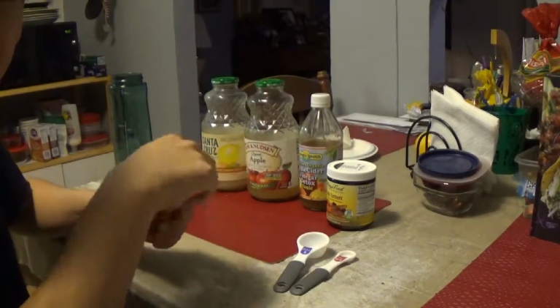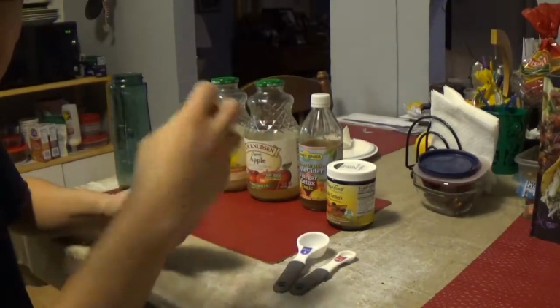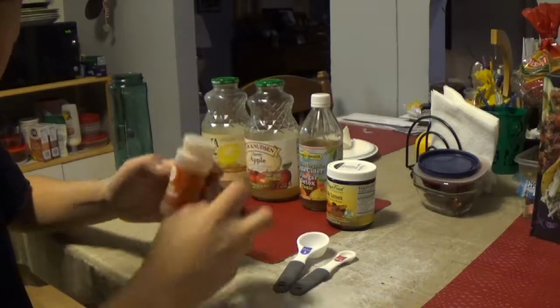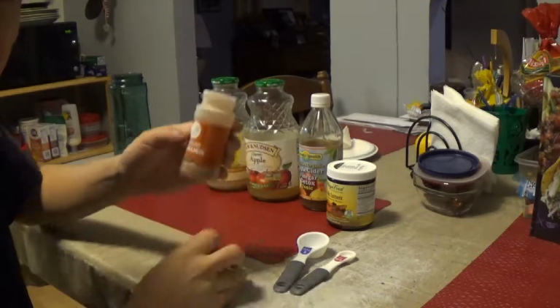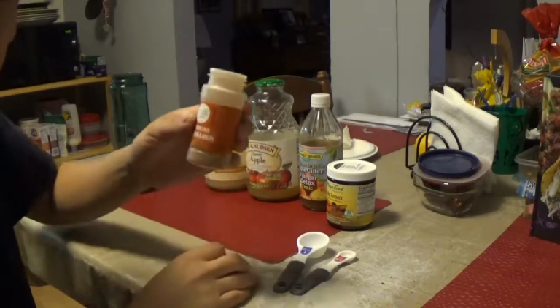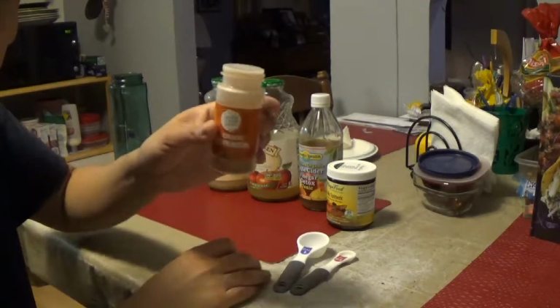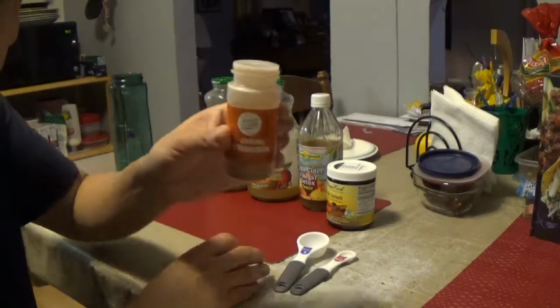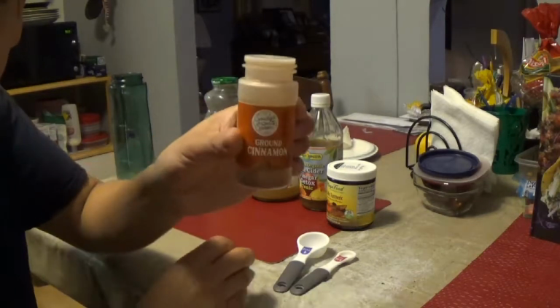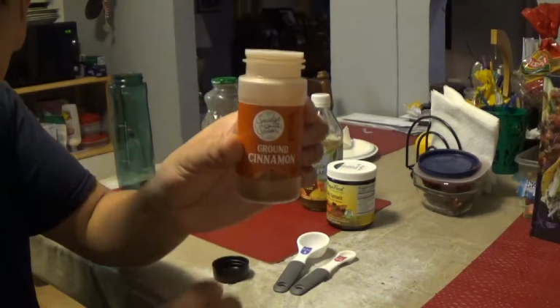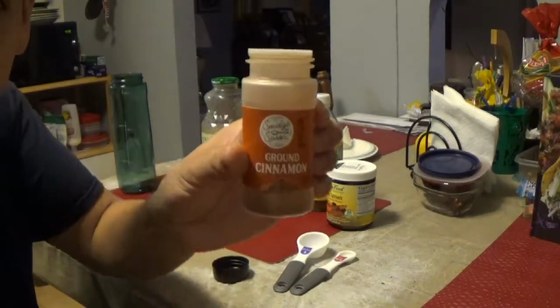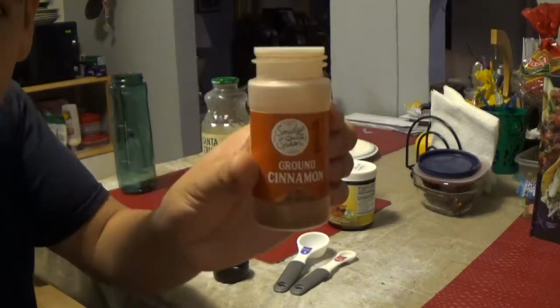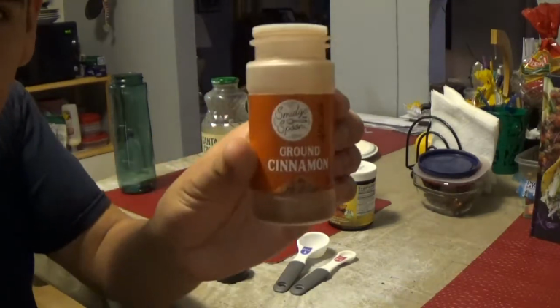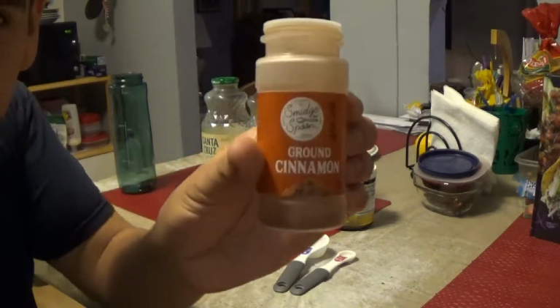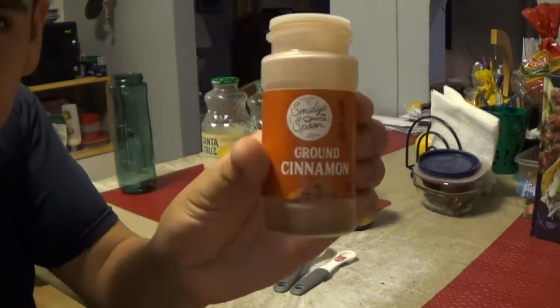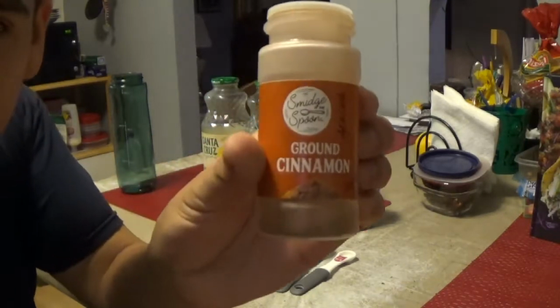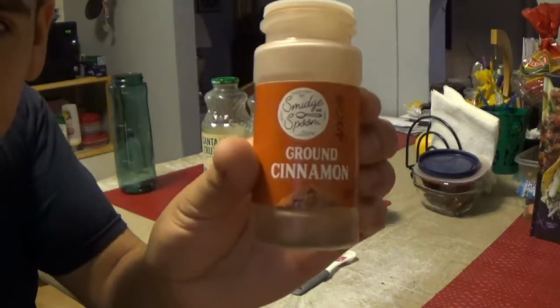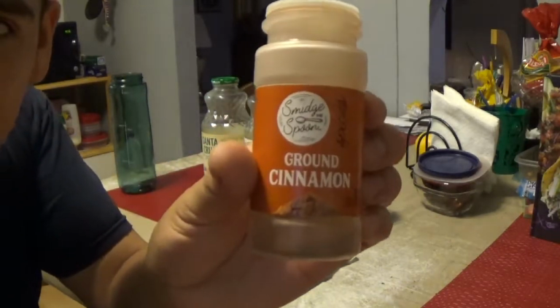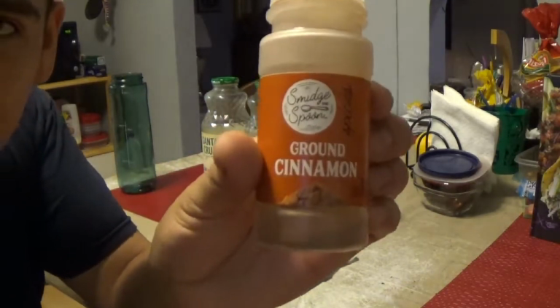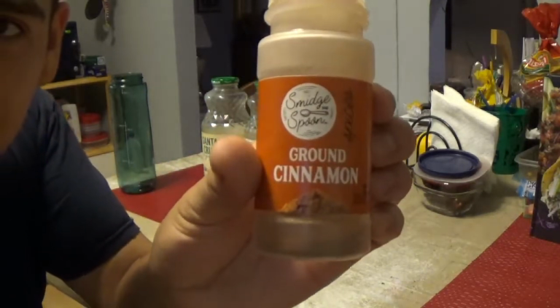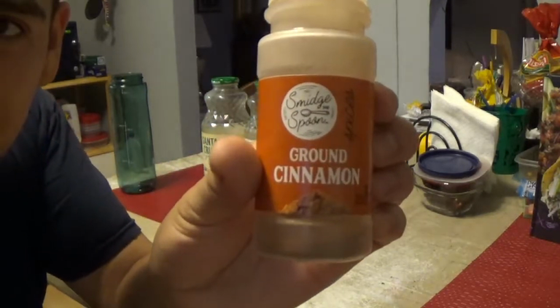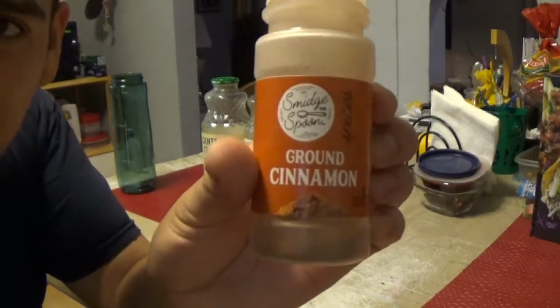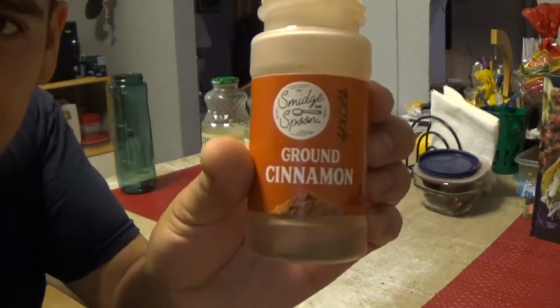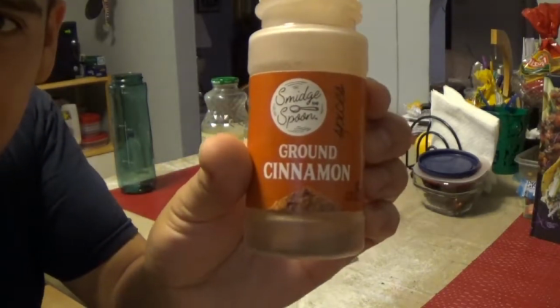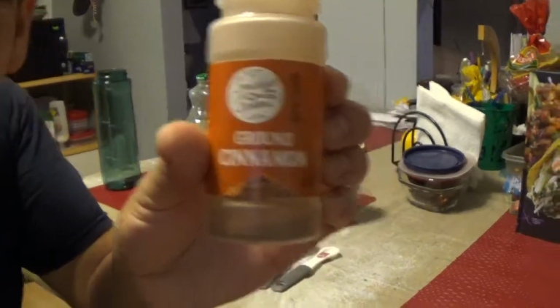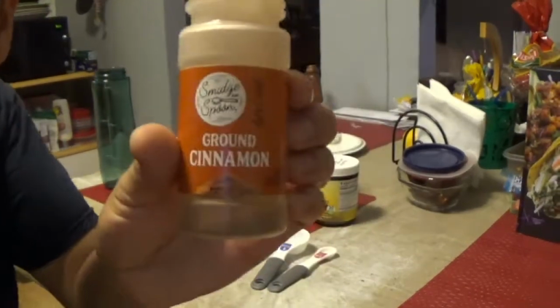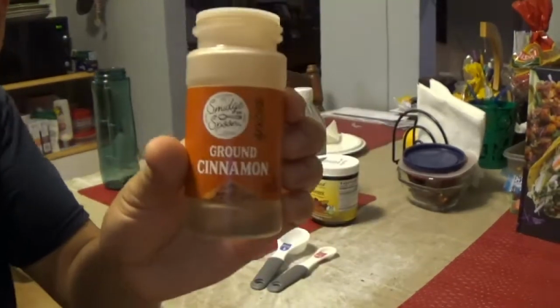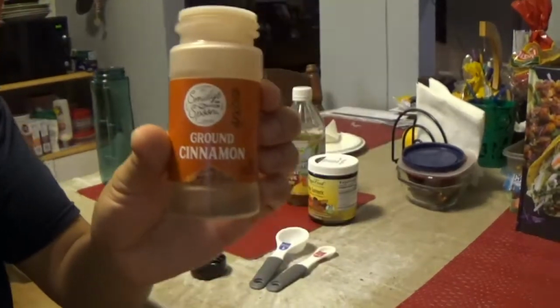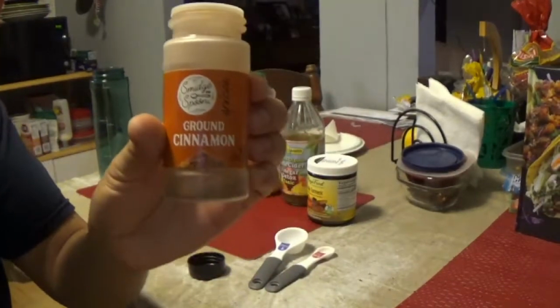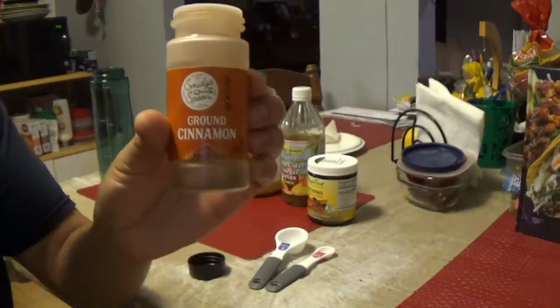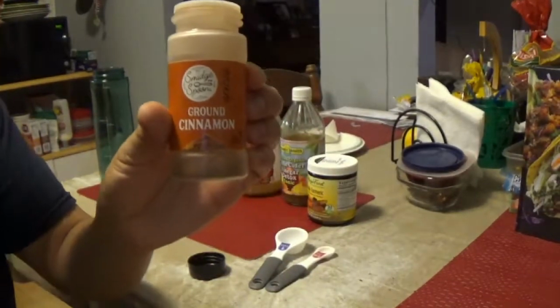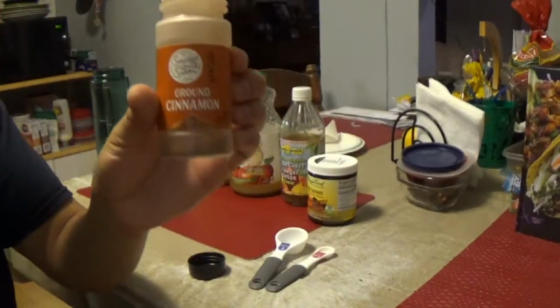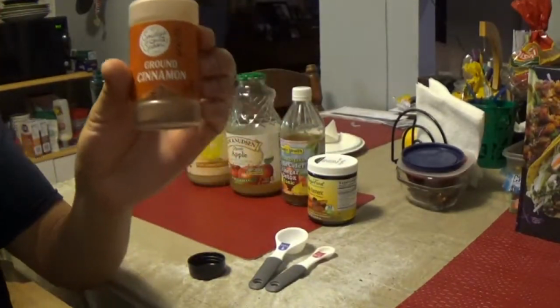The first thing I put in is a little bit of ground cinnamon. This is to help with your blood sugar and regulating your metabolism.